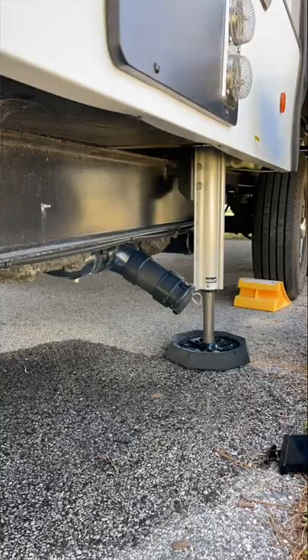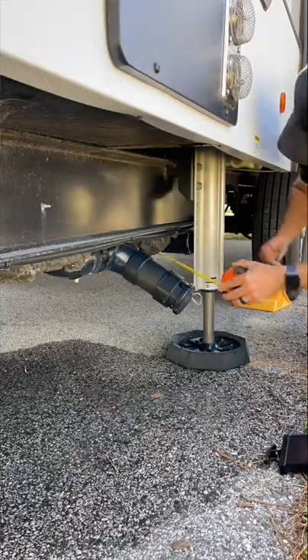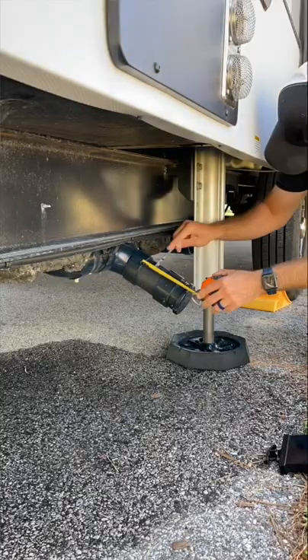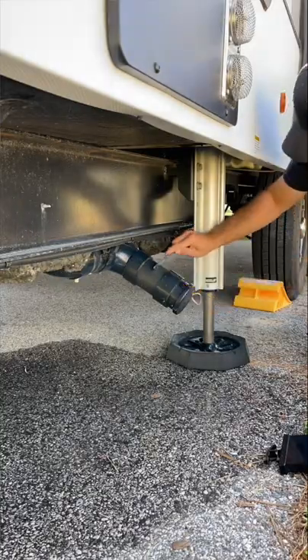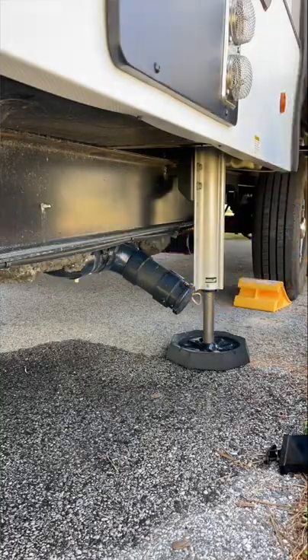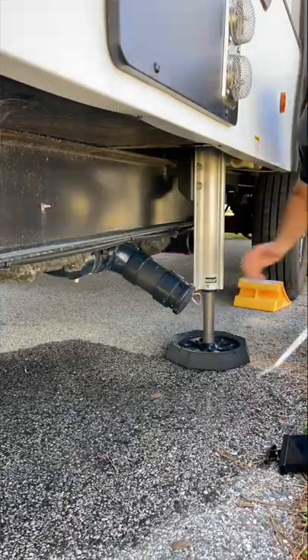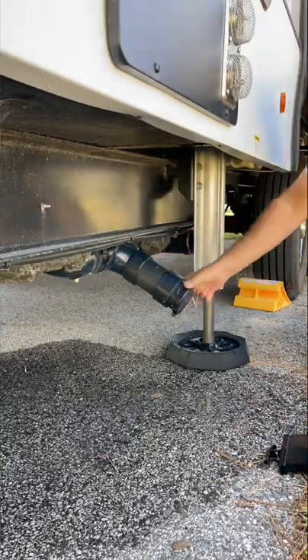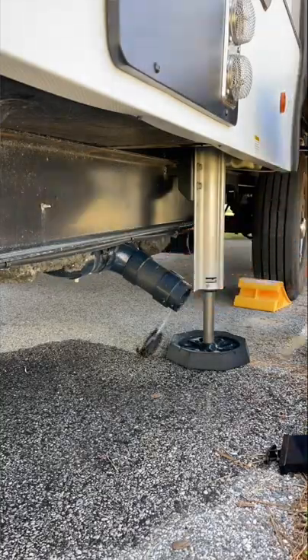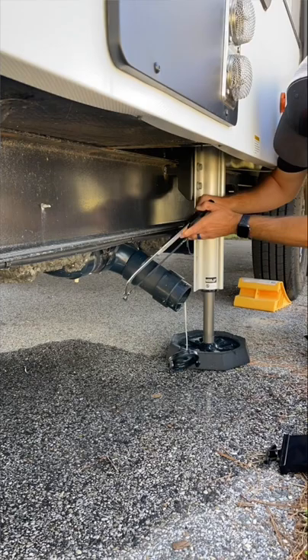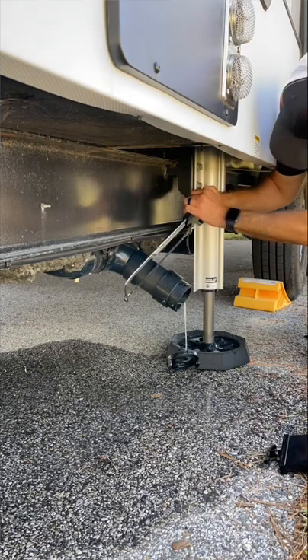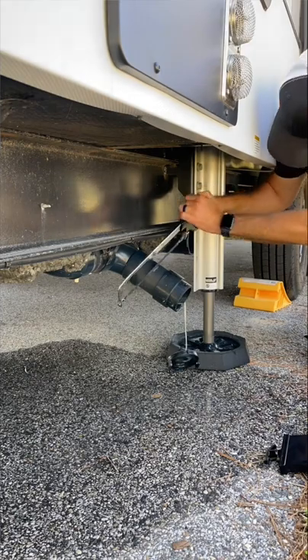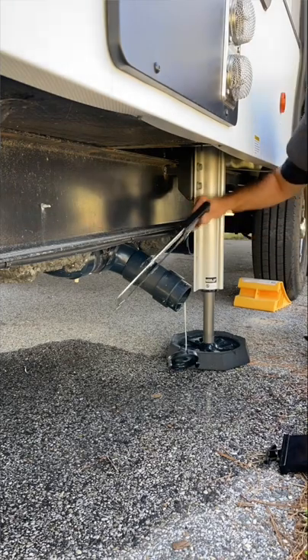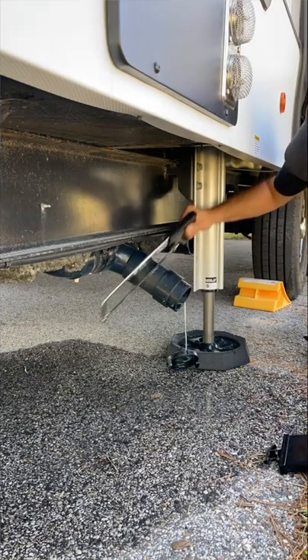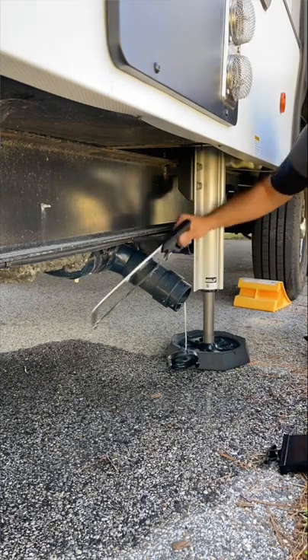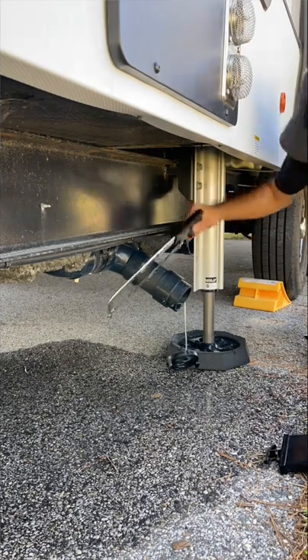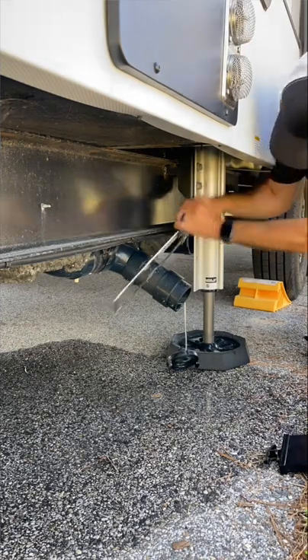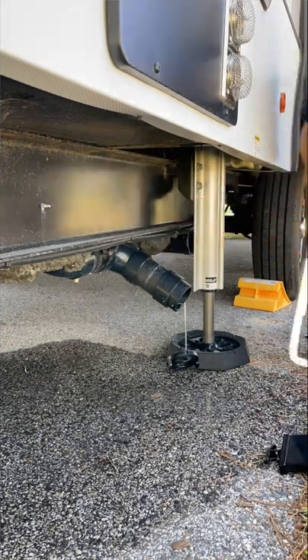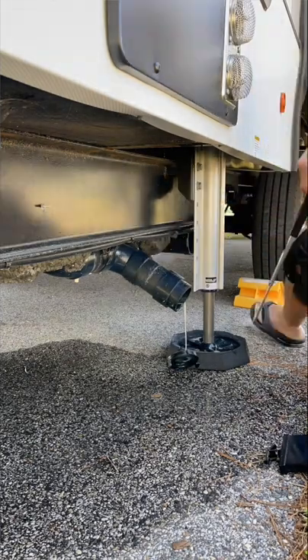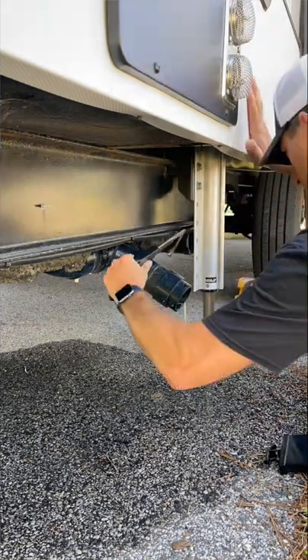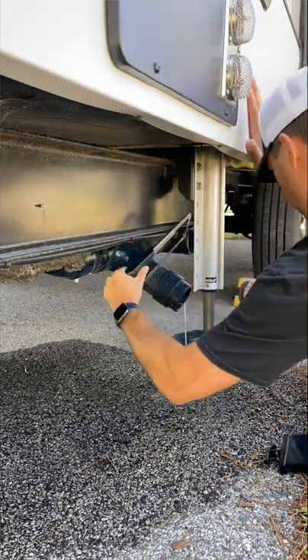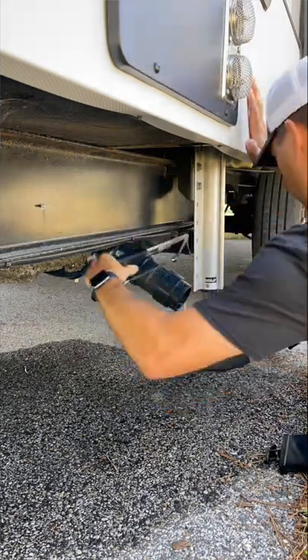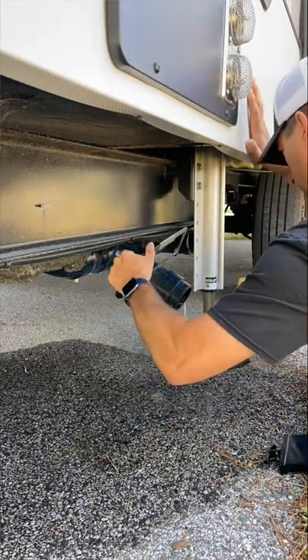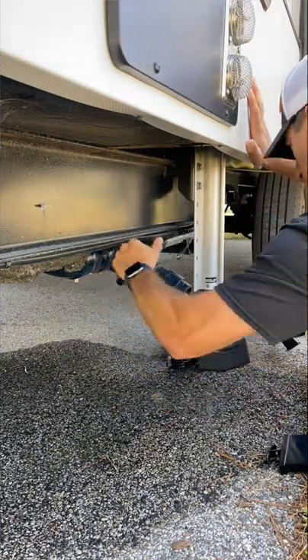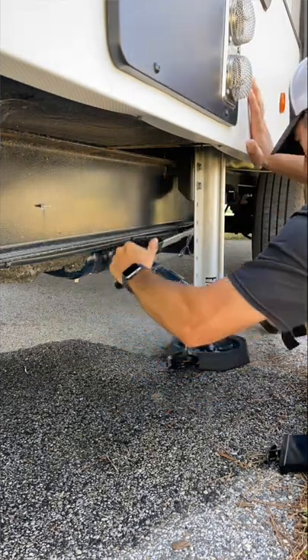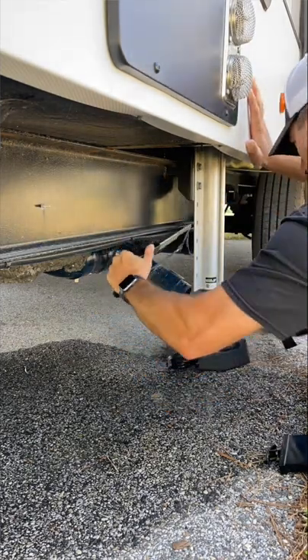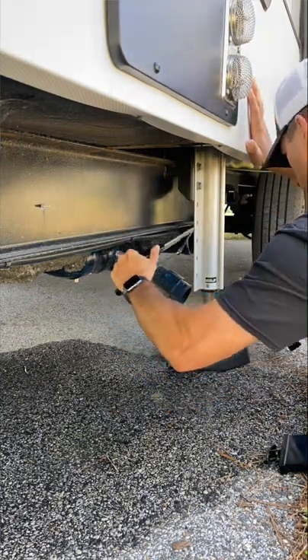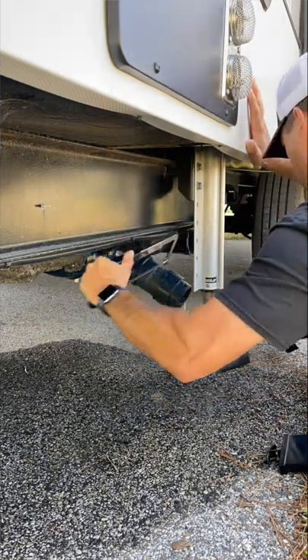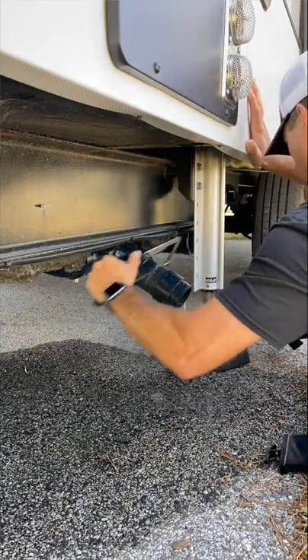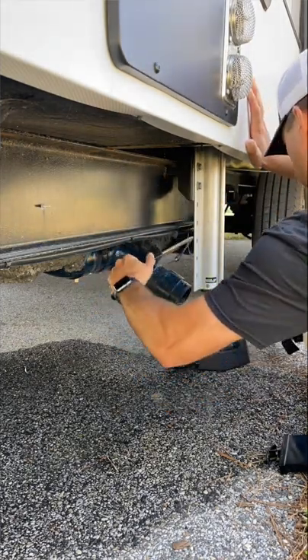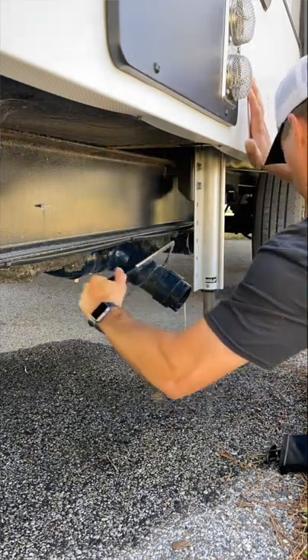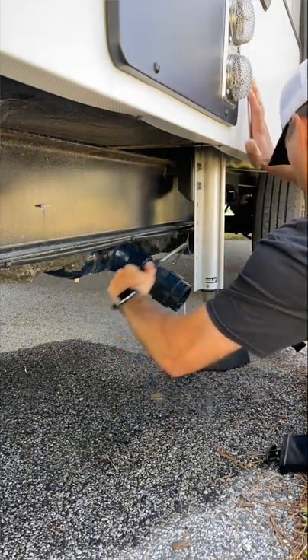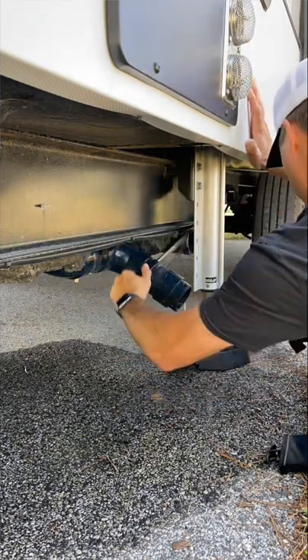Speaking of stinky mess, I just hooked up my freshwater. This is nothing bad, so no, it's not a stinky mess.